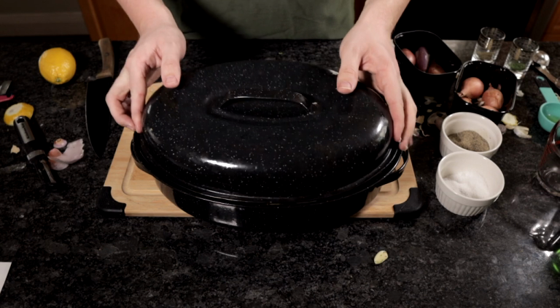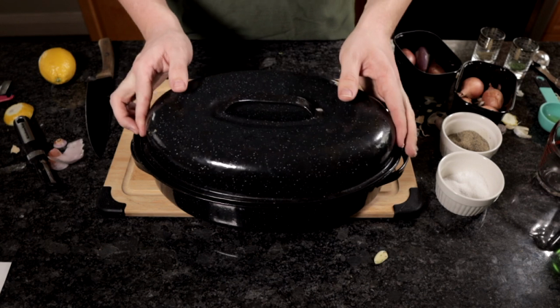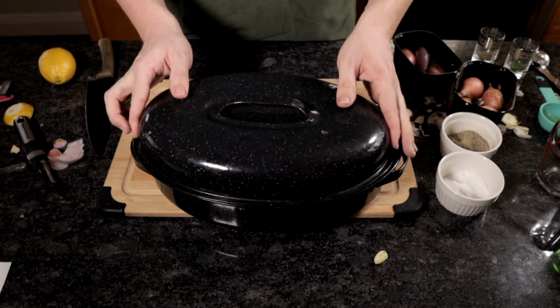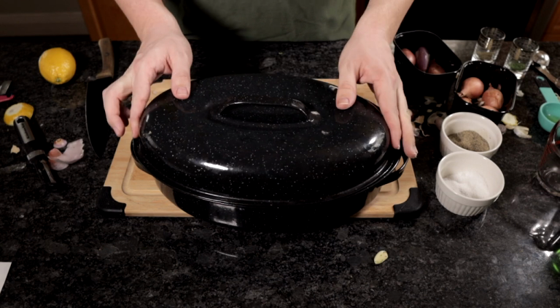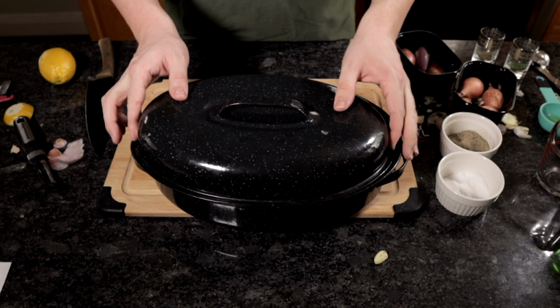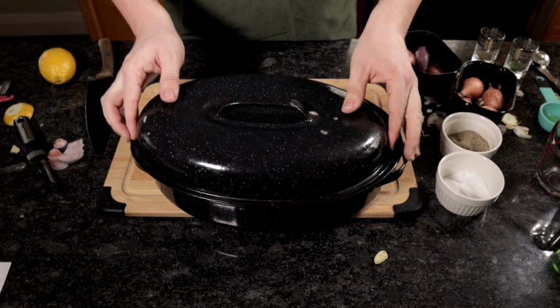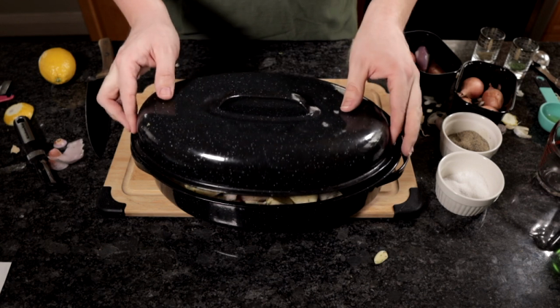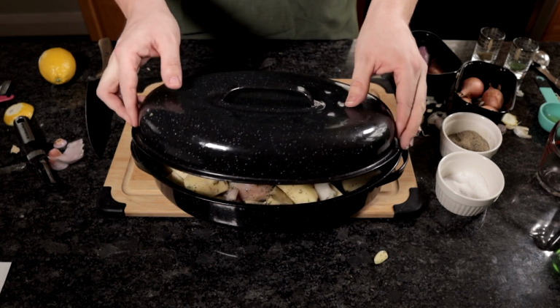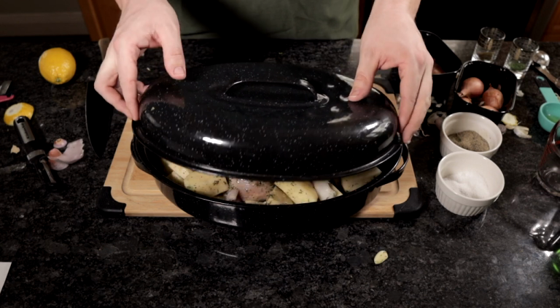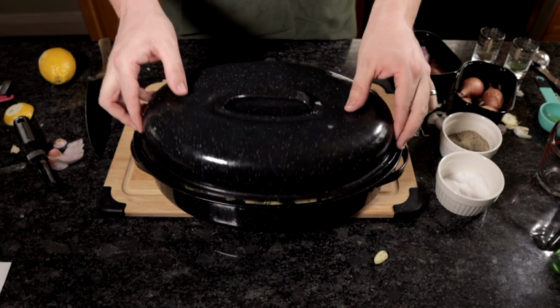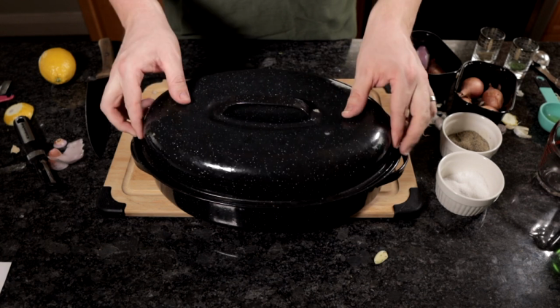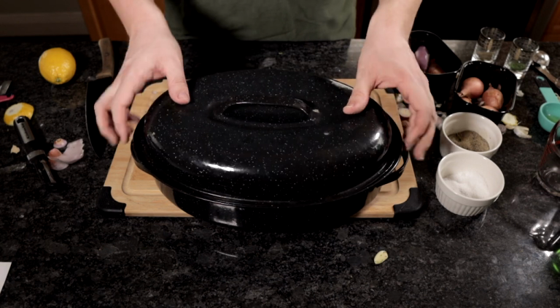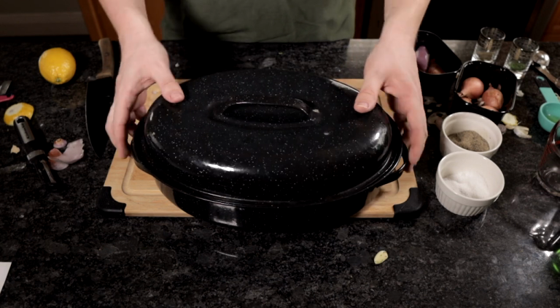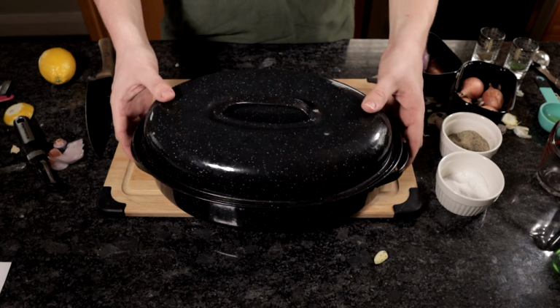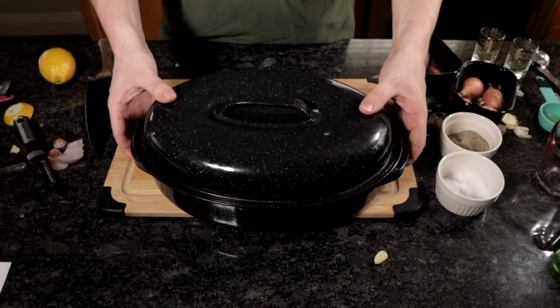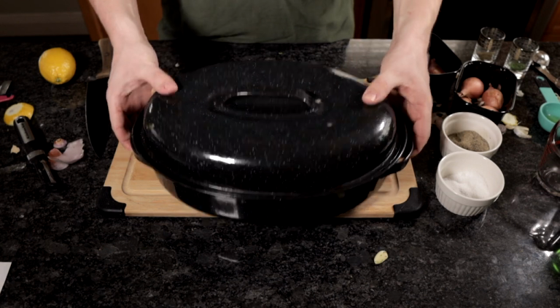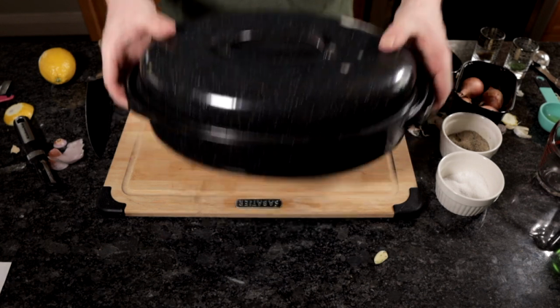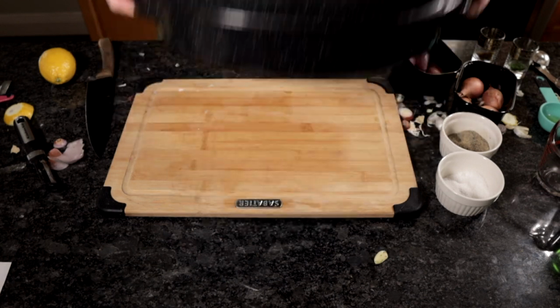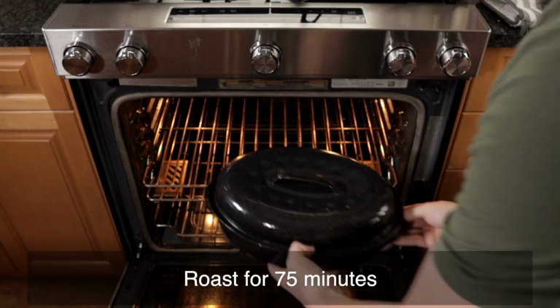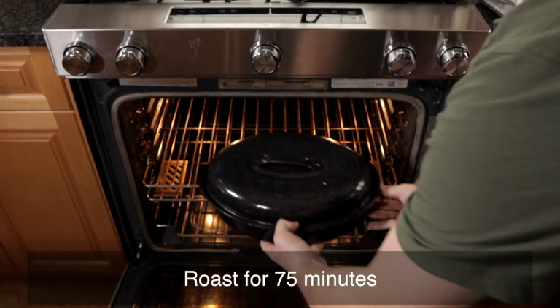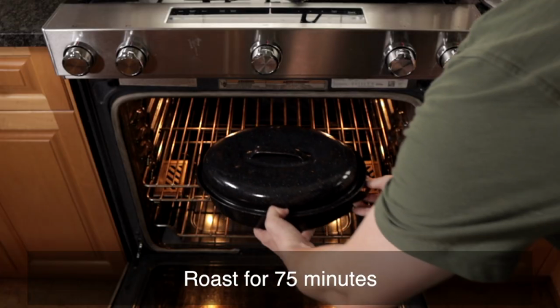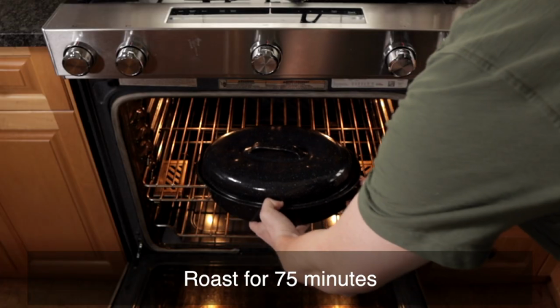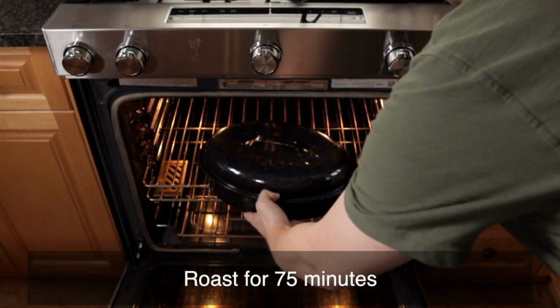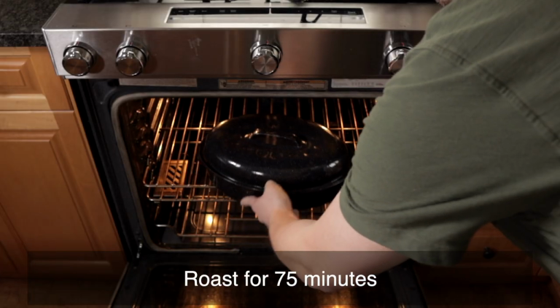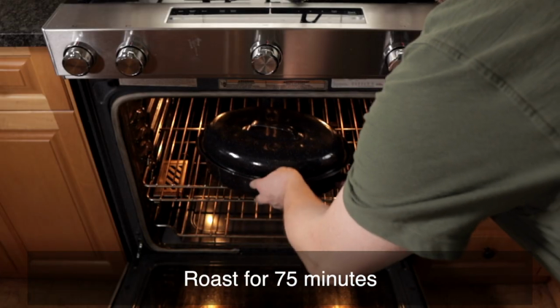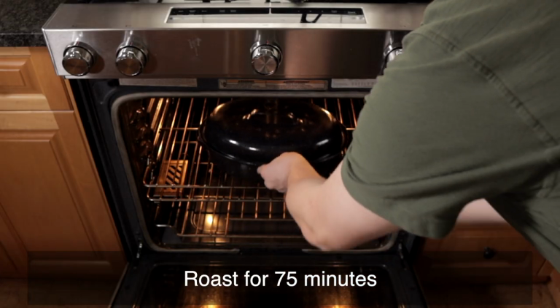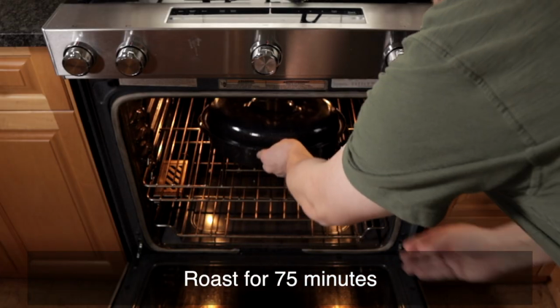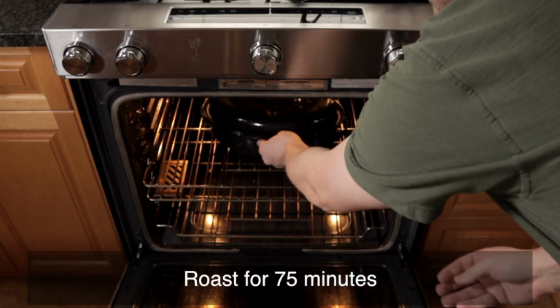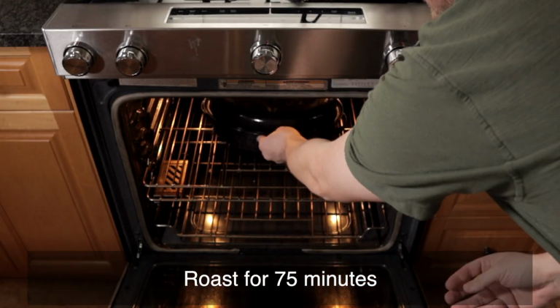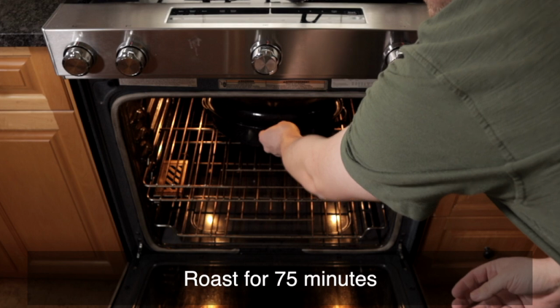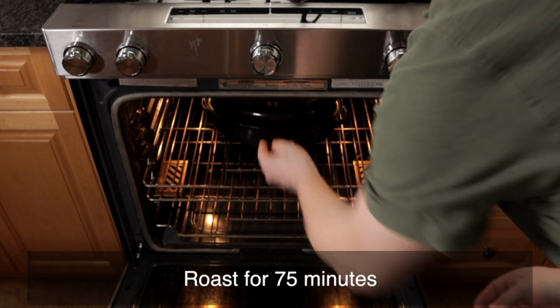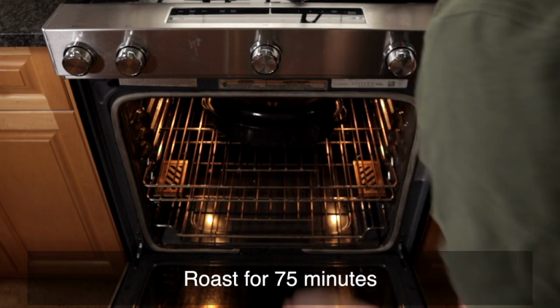I'm going to roast this chicken for an hour and 15 minutes at 375 degrees.